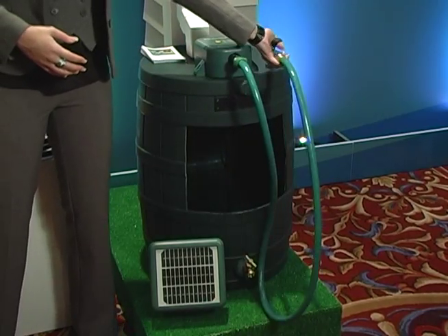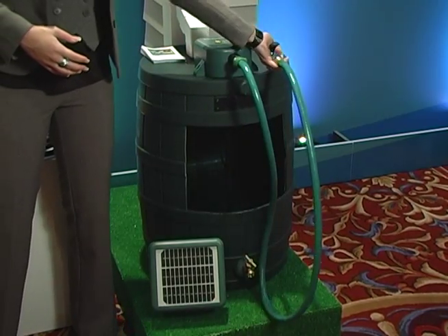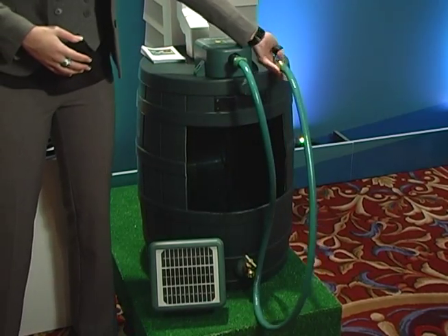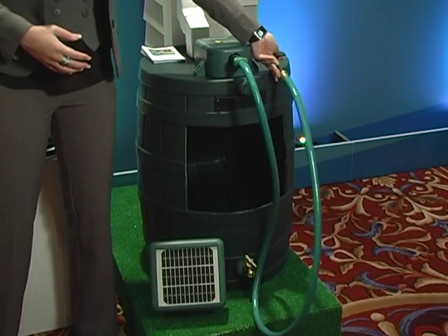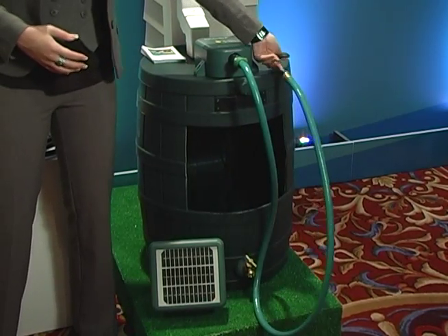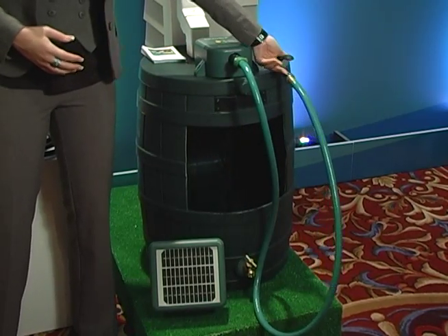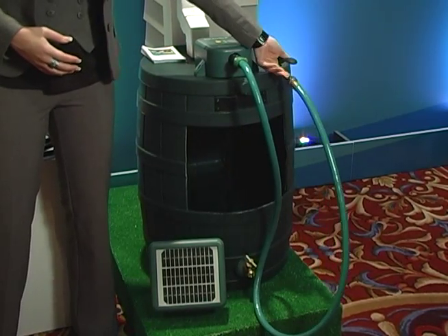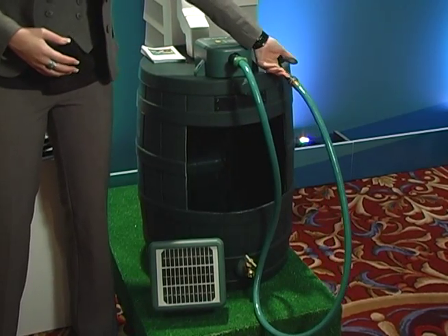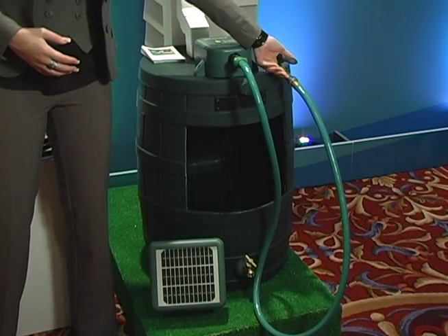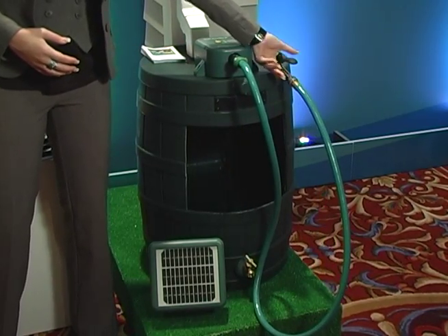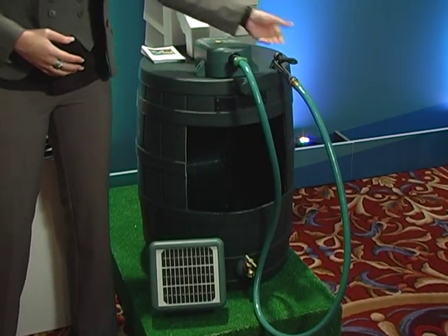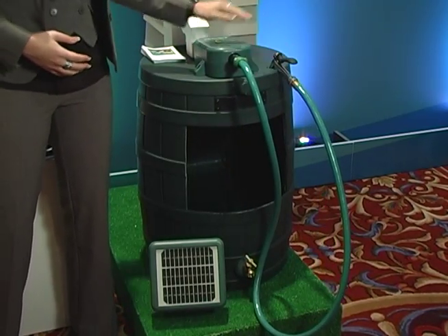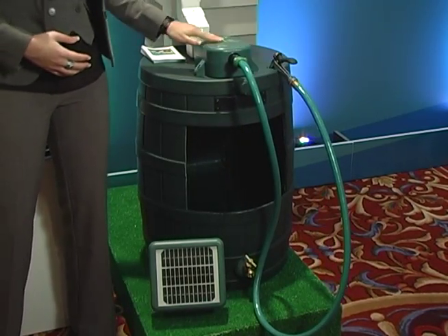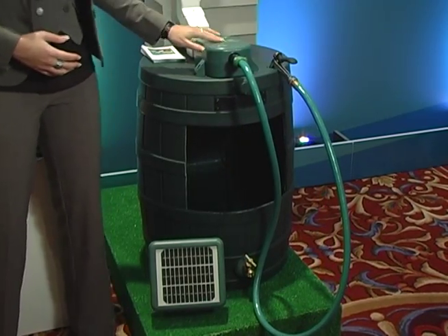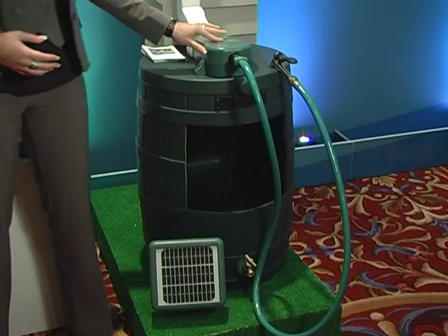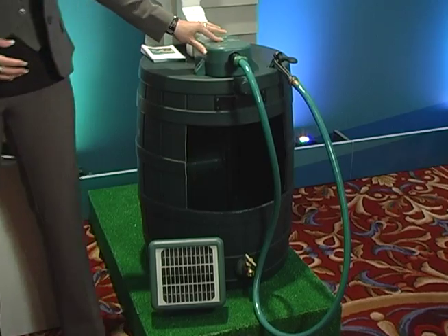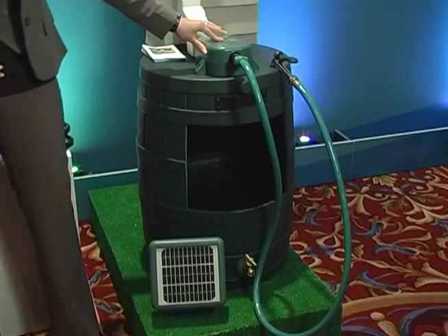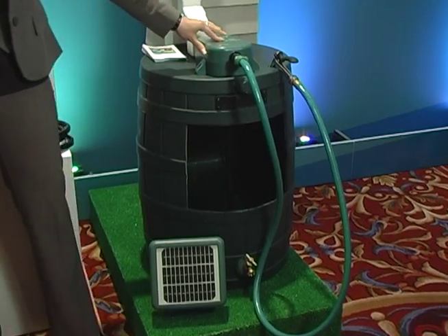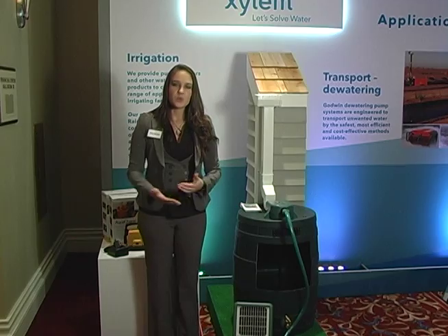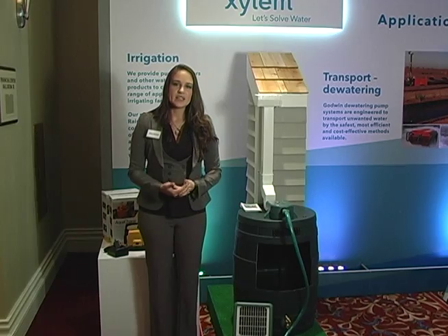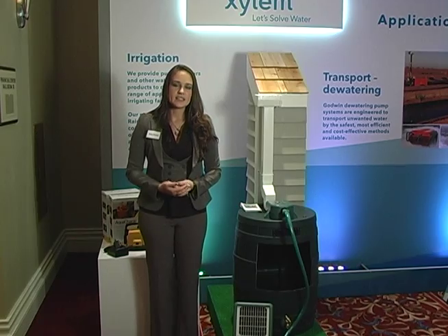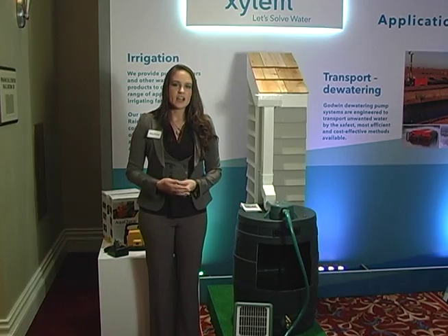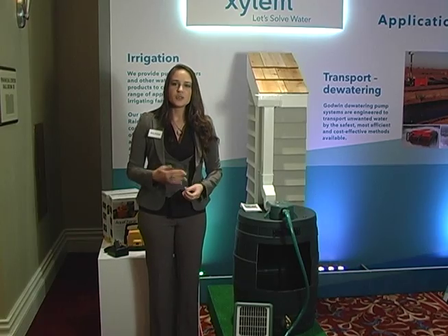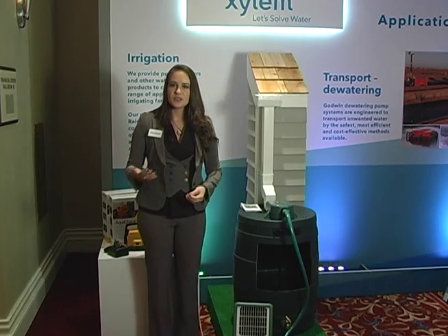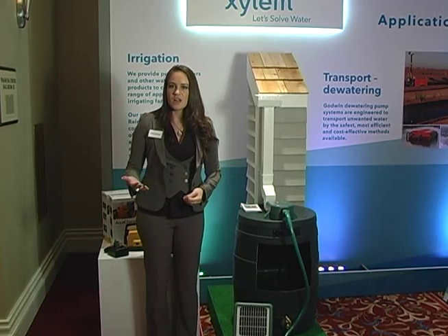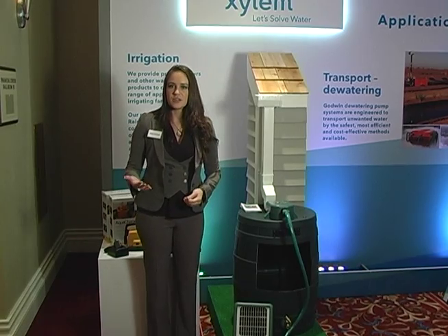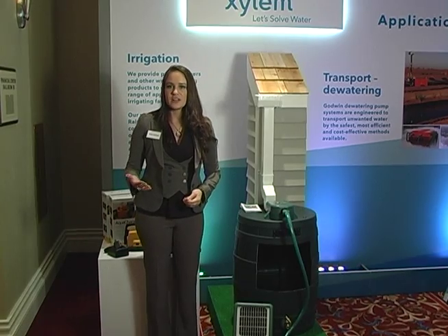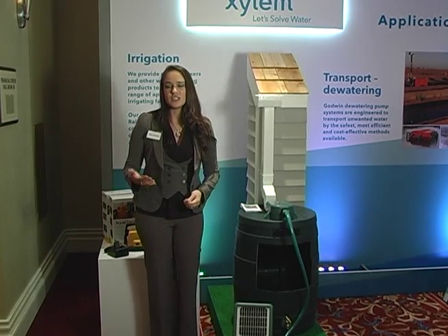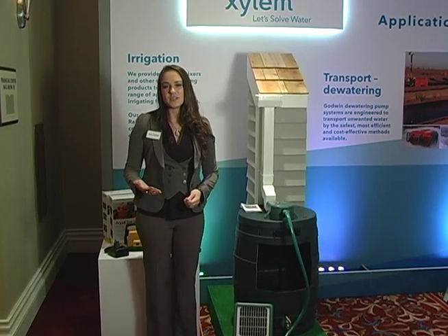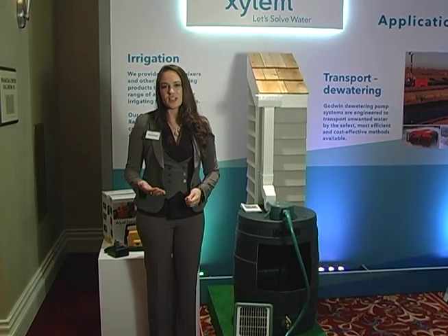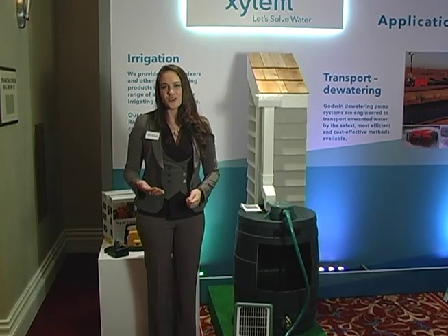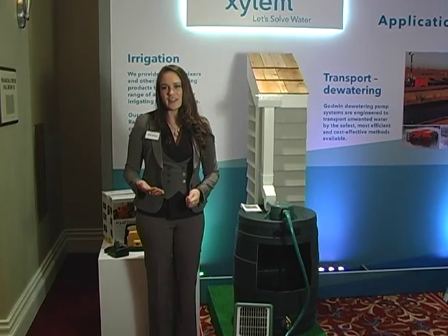It gives you a much more efficient way to use your rainwater, and it is a way to stay 100 percent off the grid and to recycle your rain.